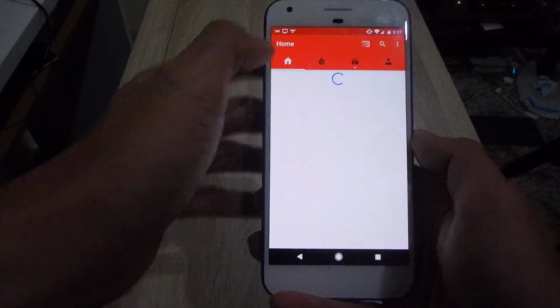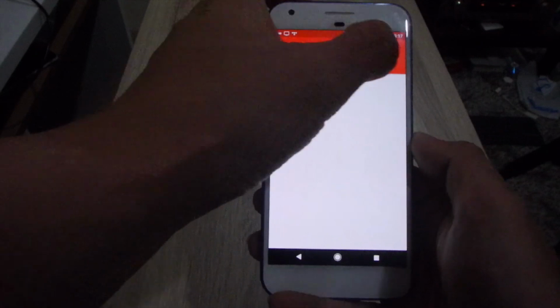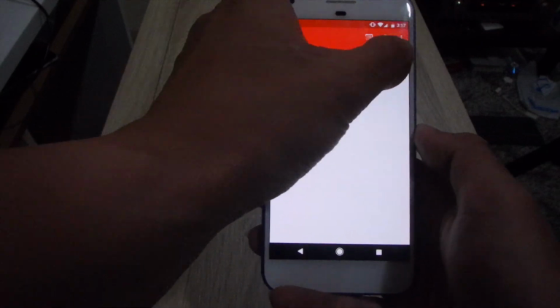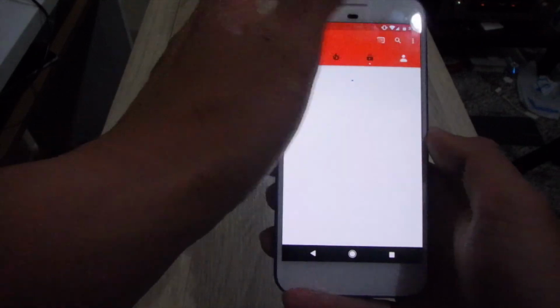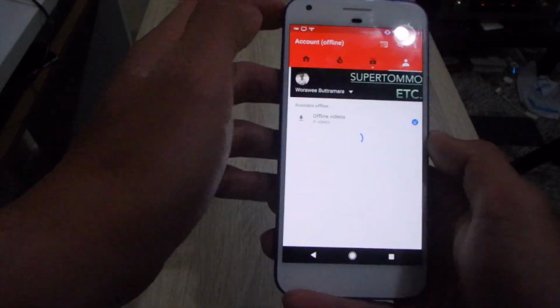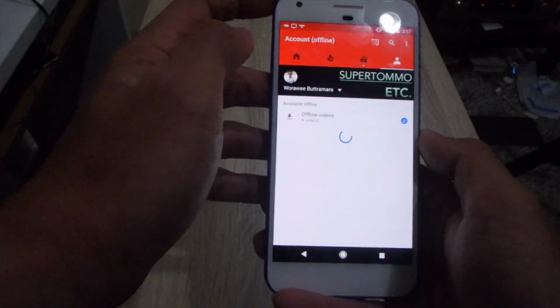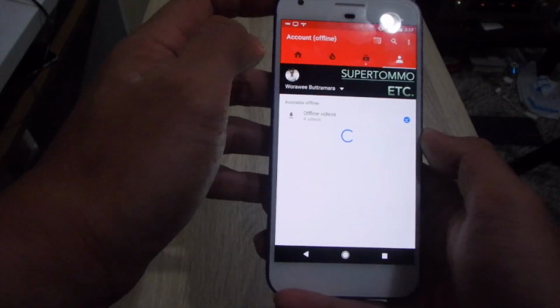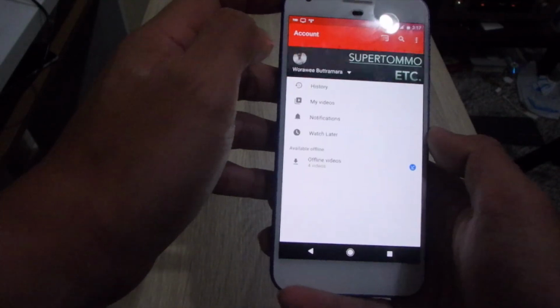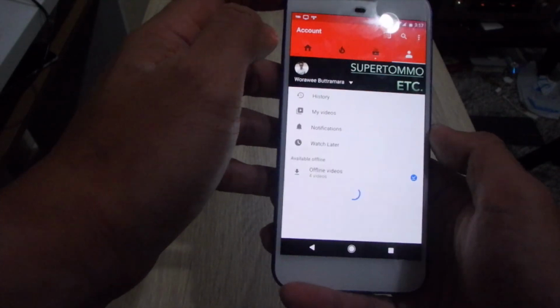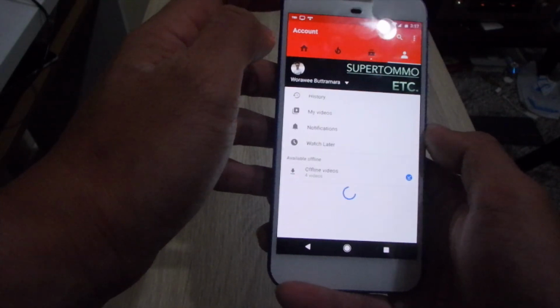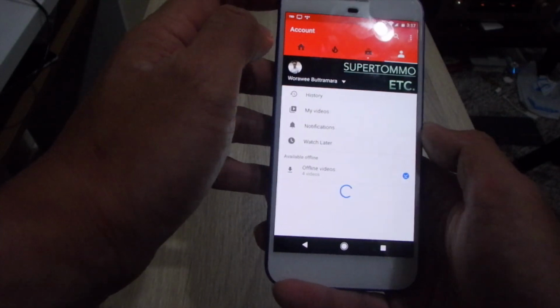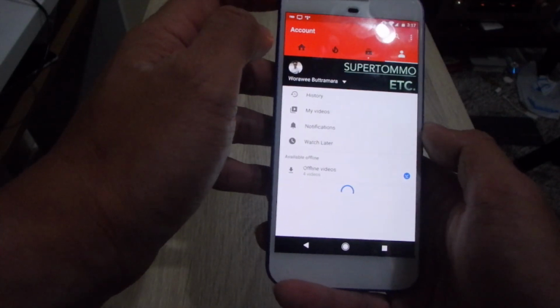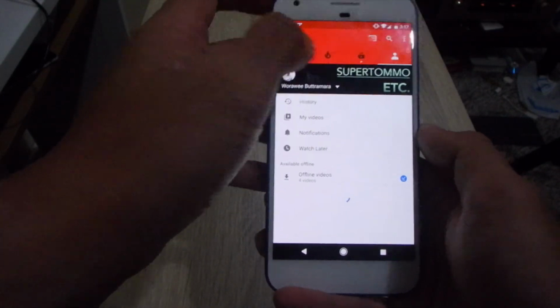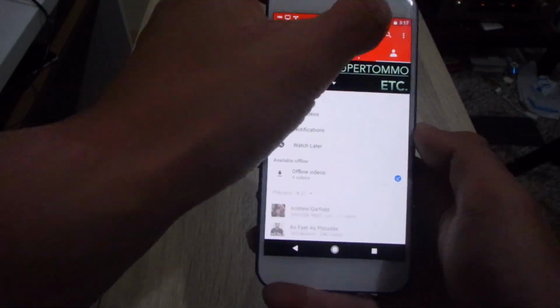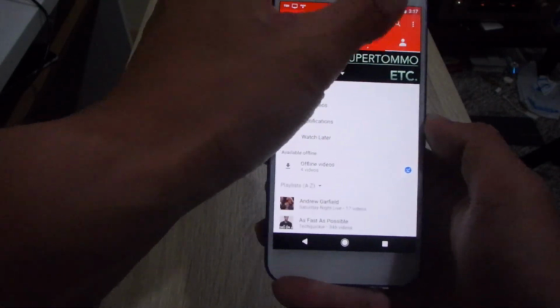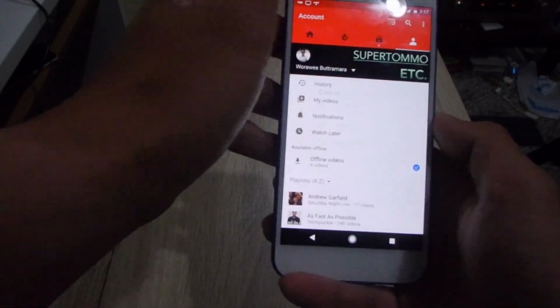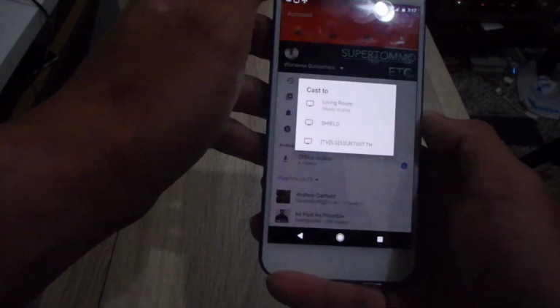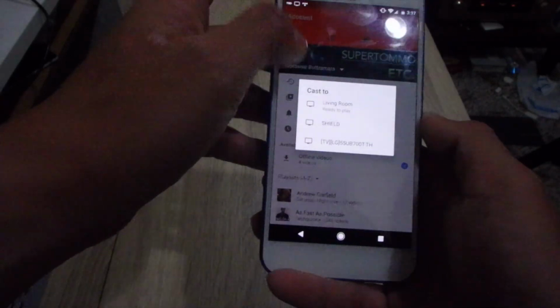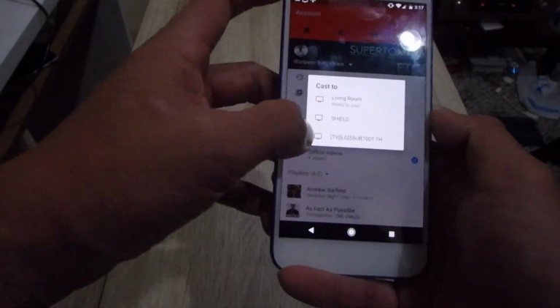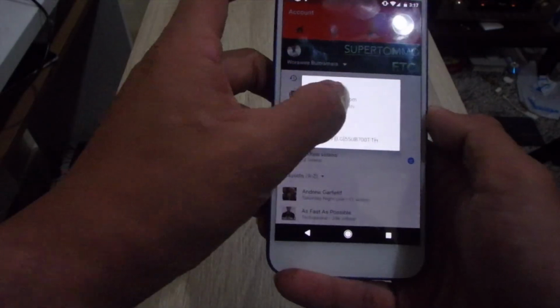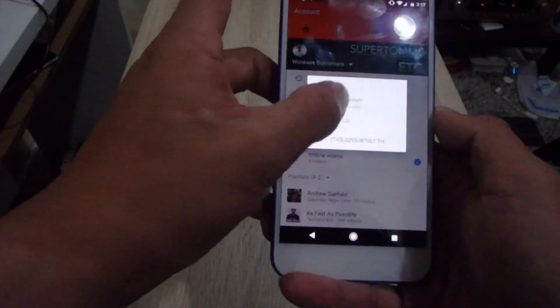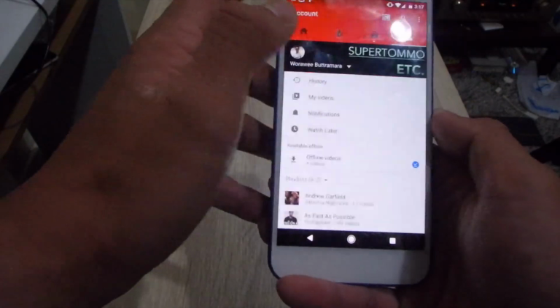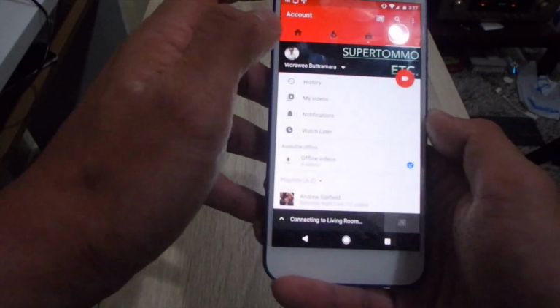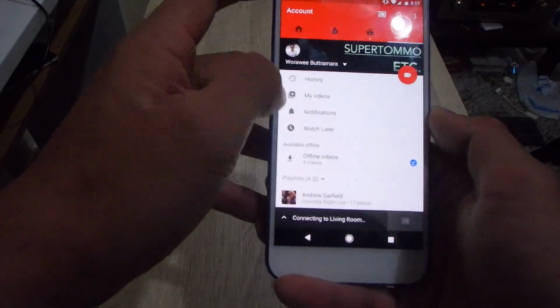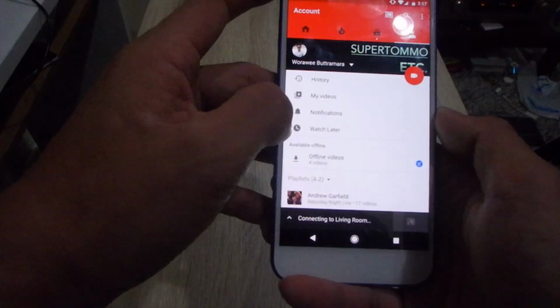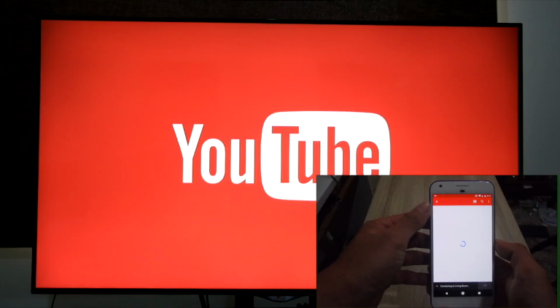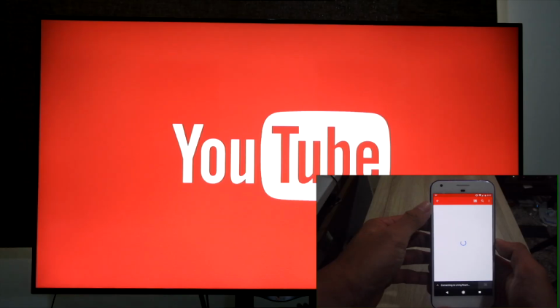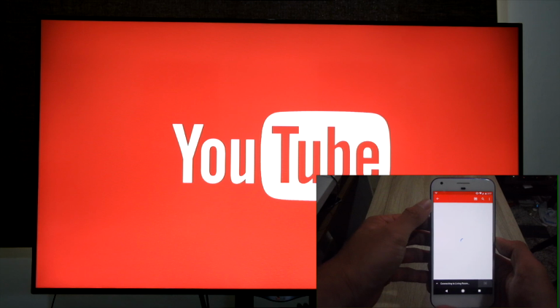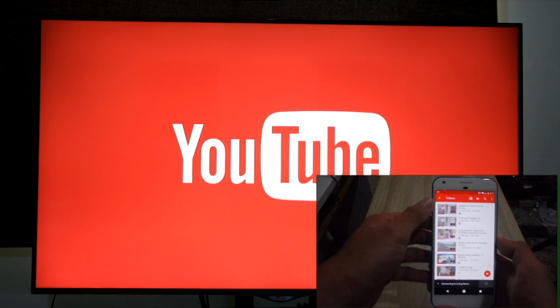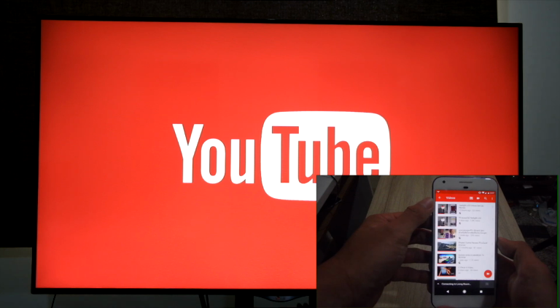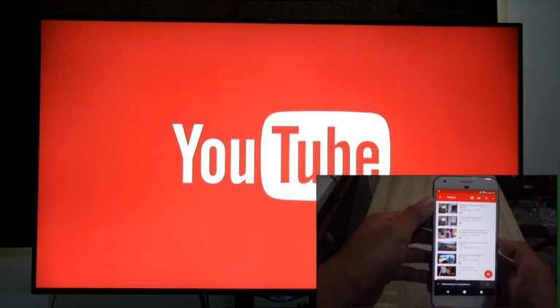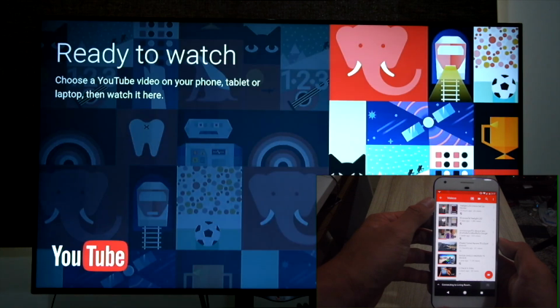And yes, of course, Chromecast is from Google and Google owns YouTube, so you can definitely watch YouTube on it.